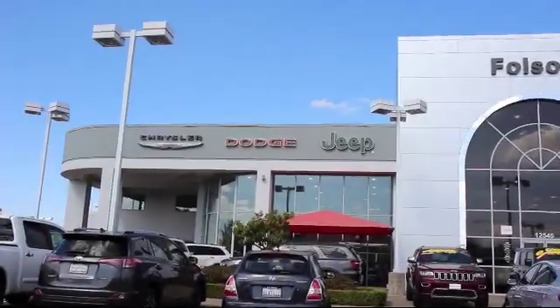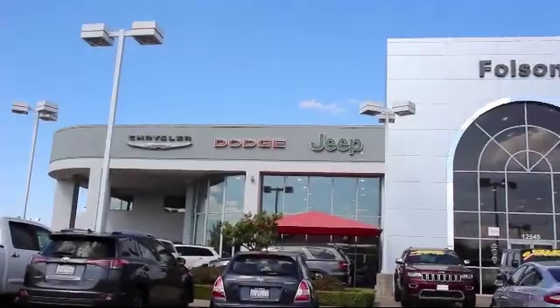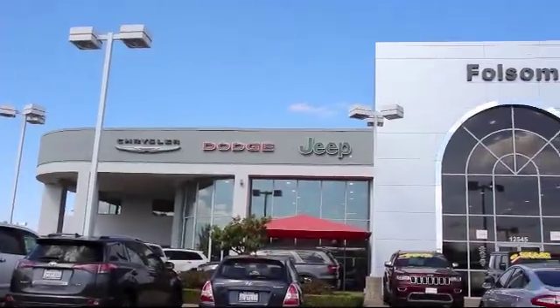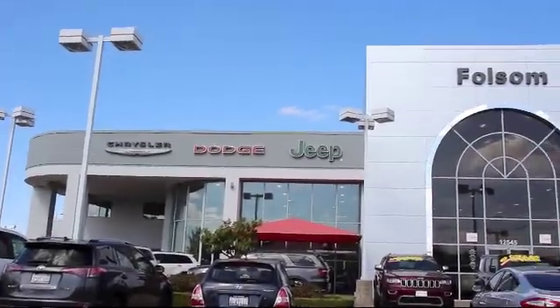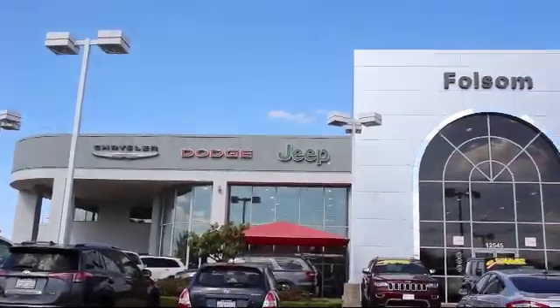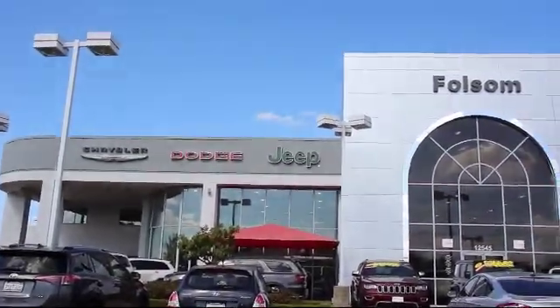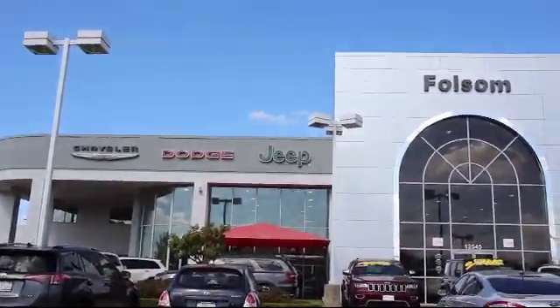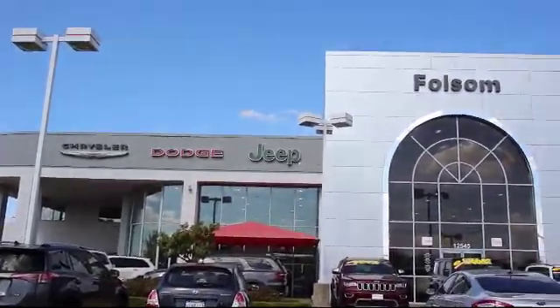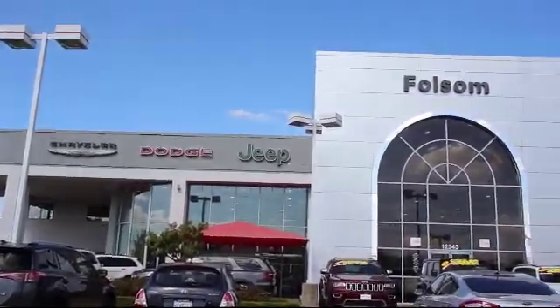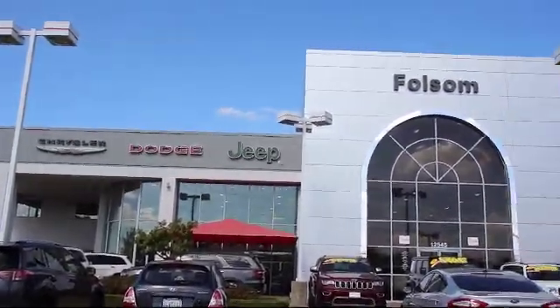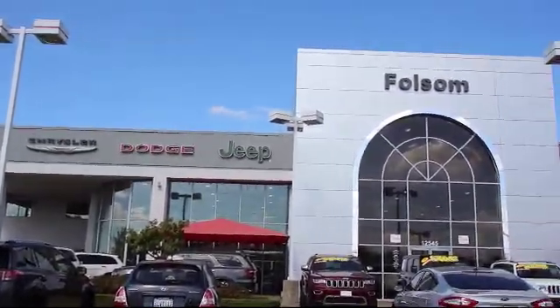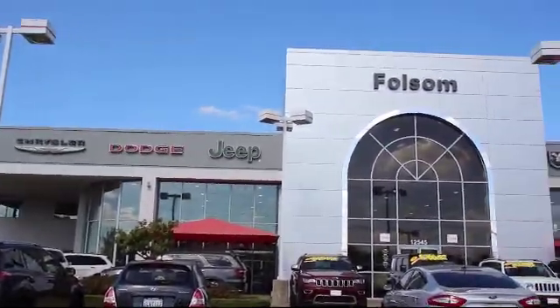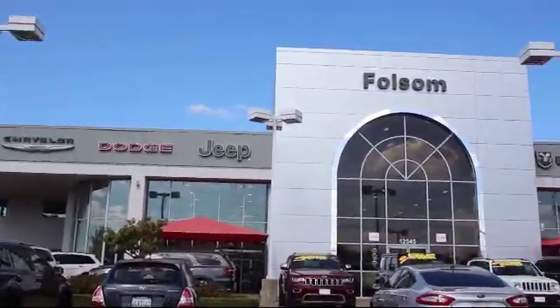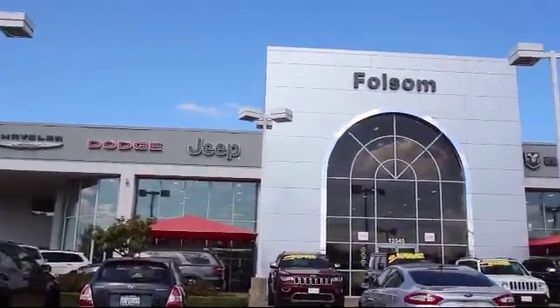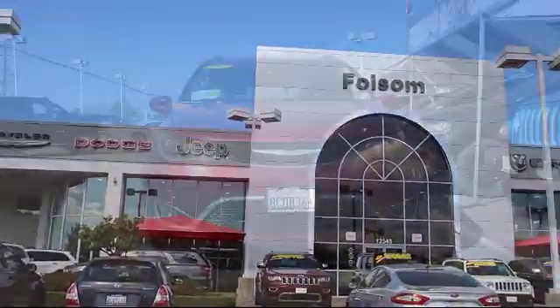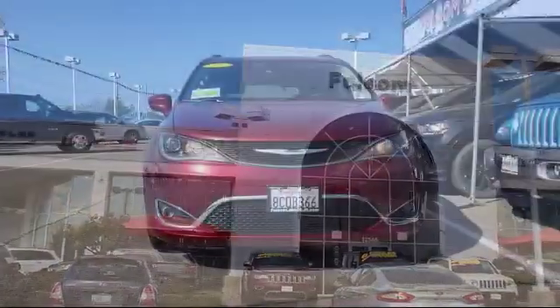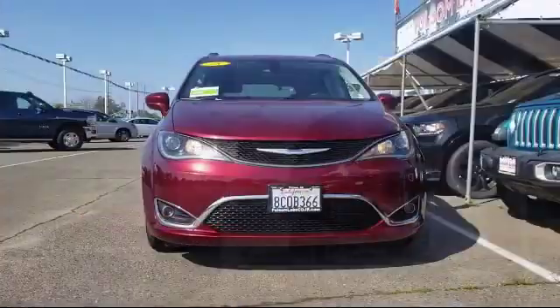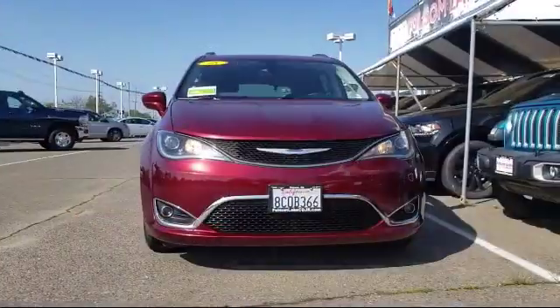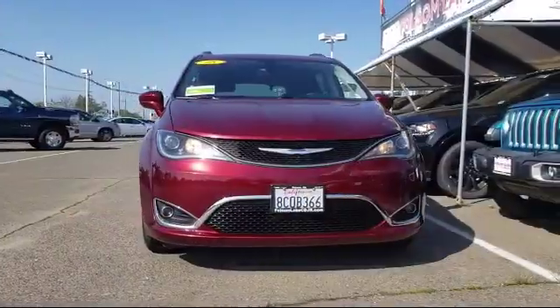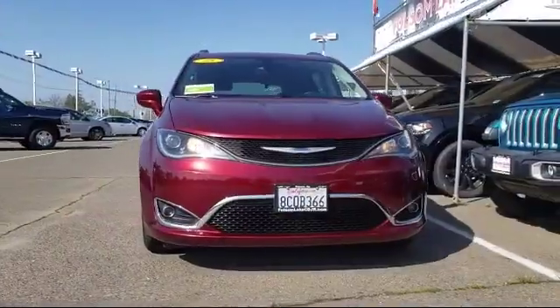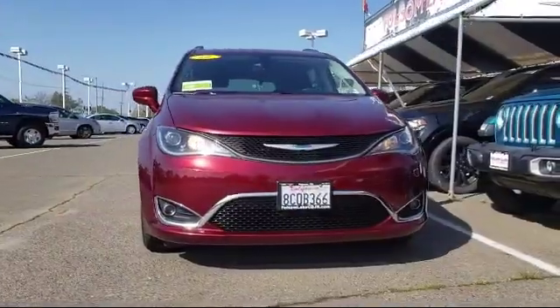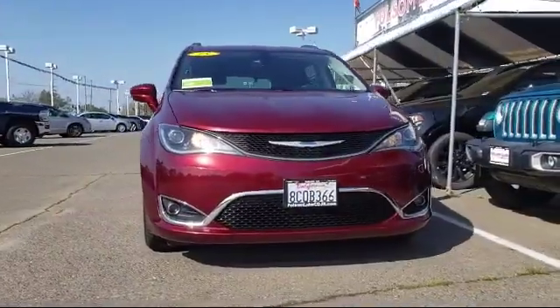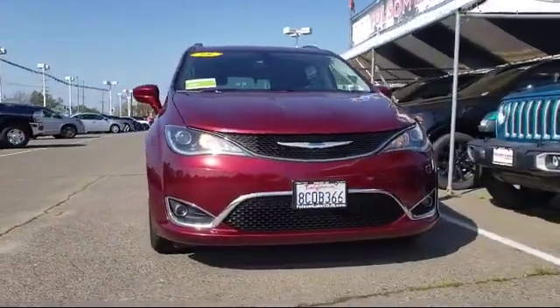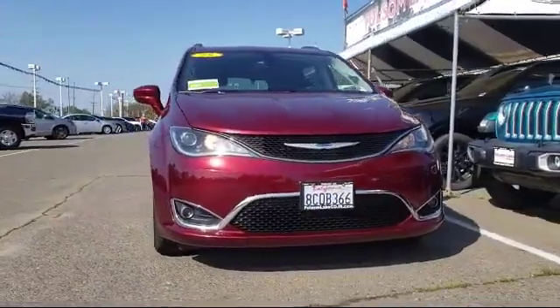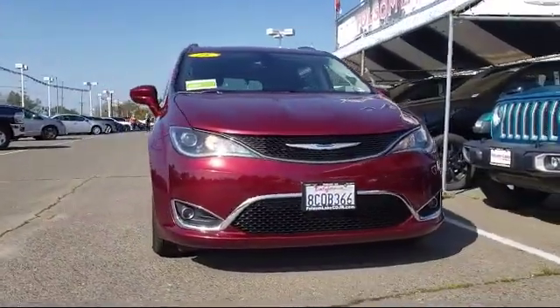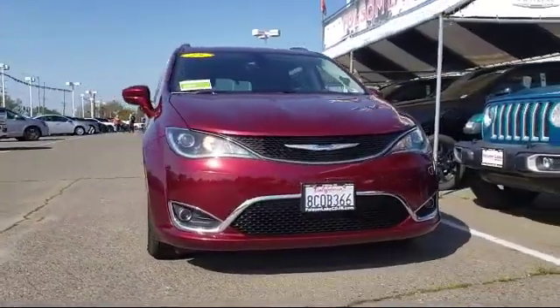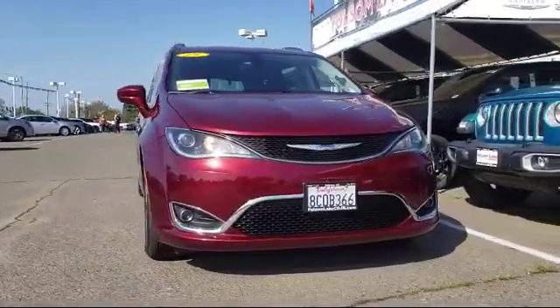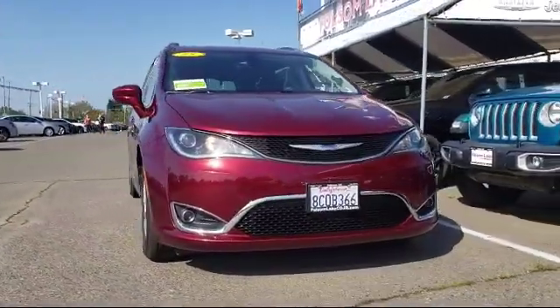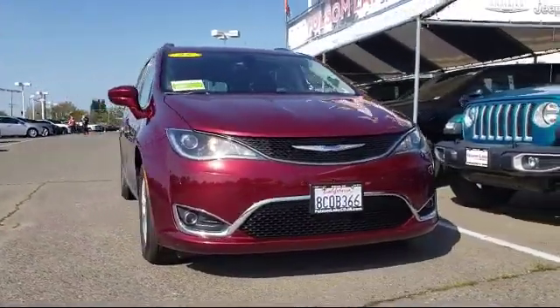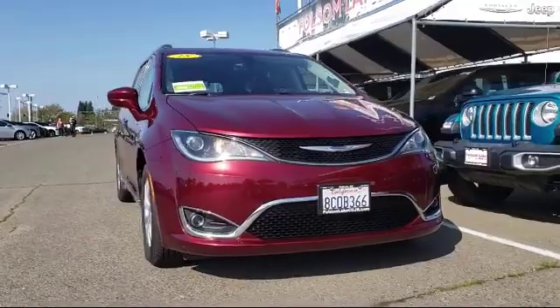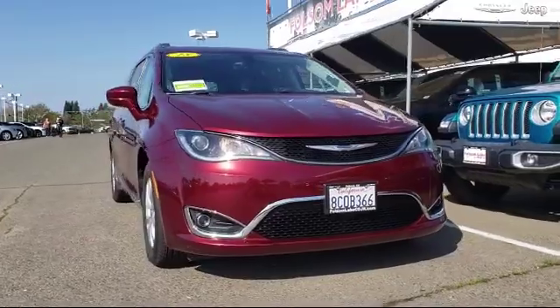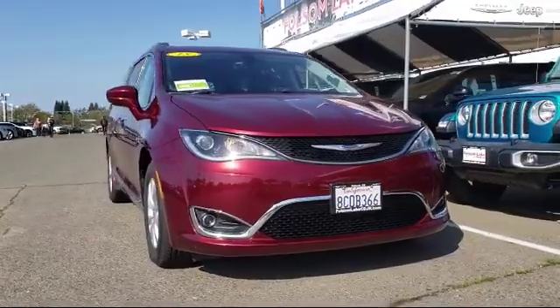Welcome to Folsom Lake Dodge, and here's a look at another one of our great vehicles from our inventory.